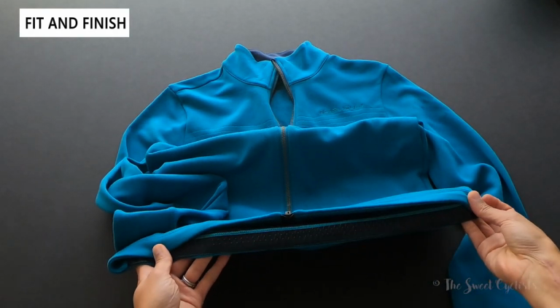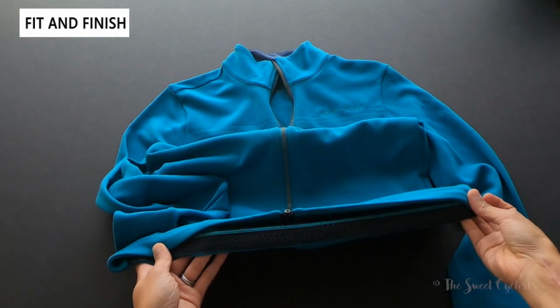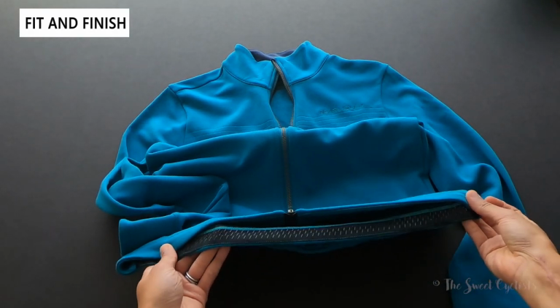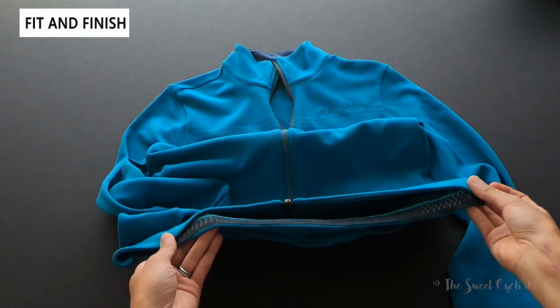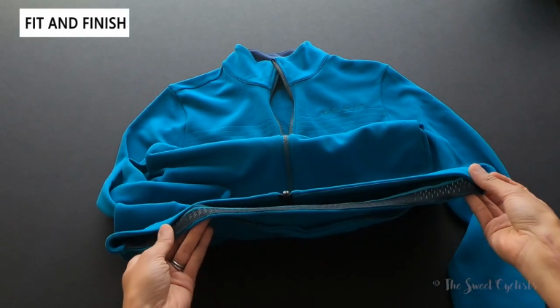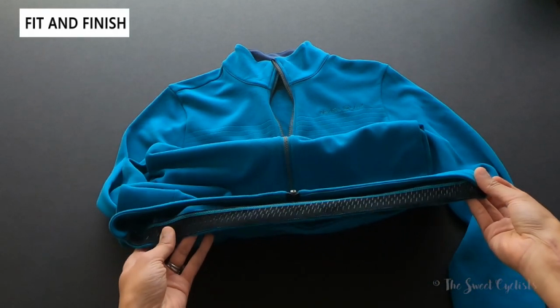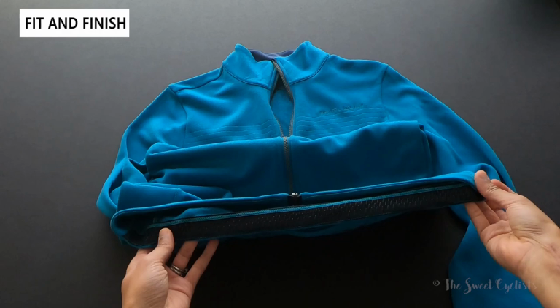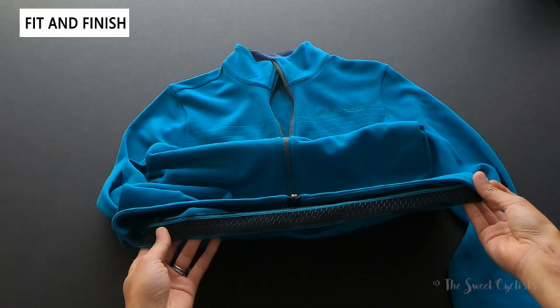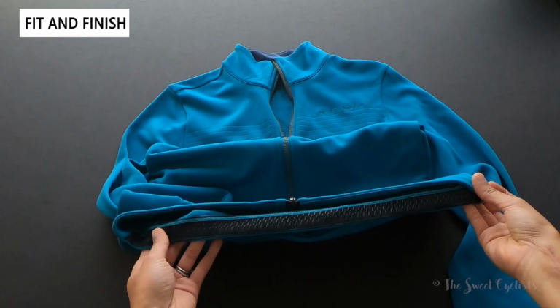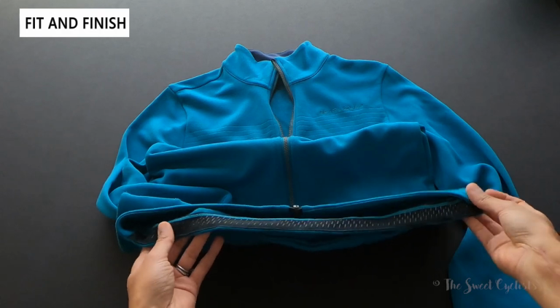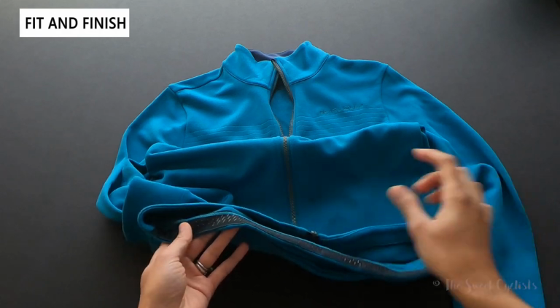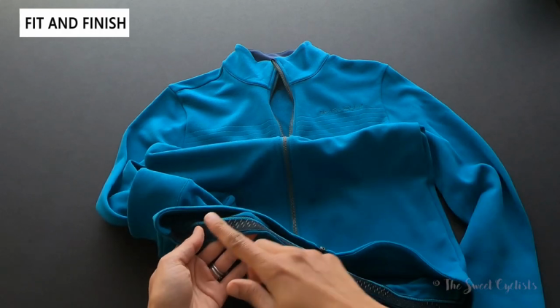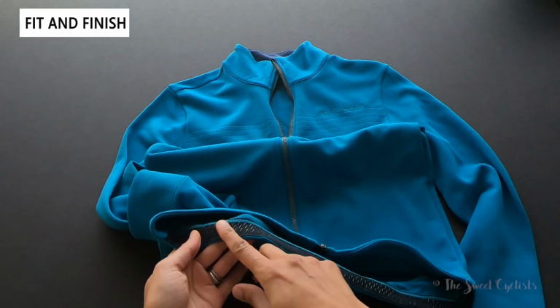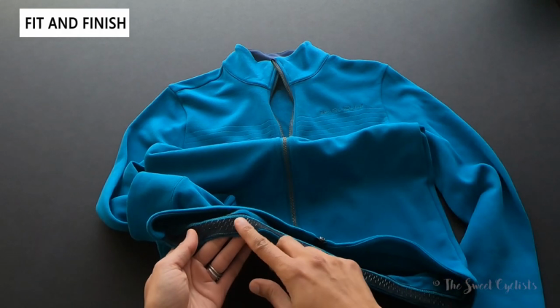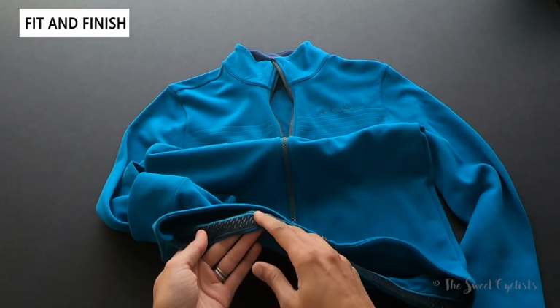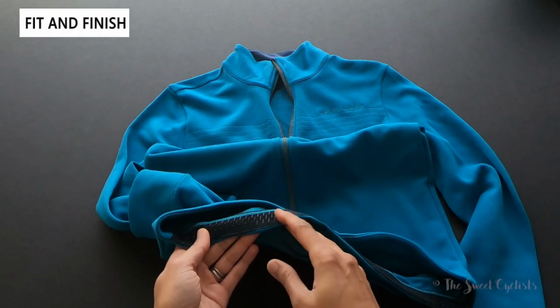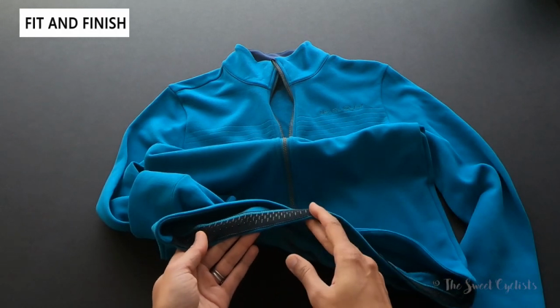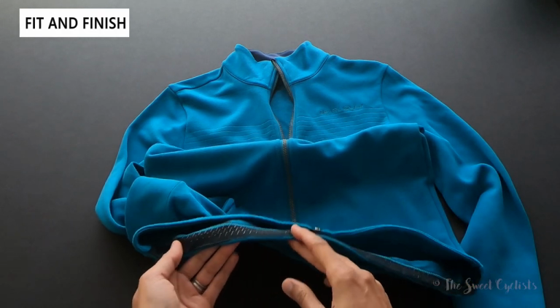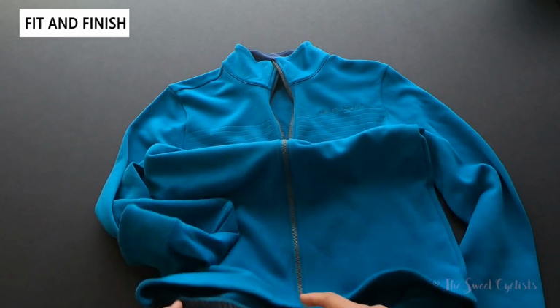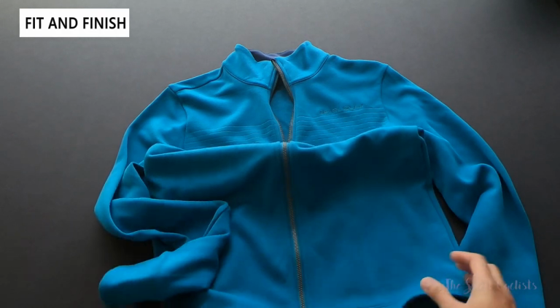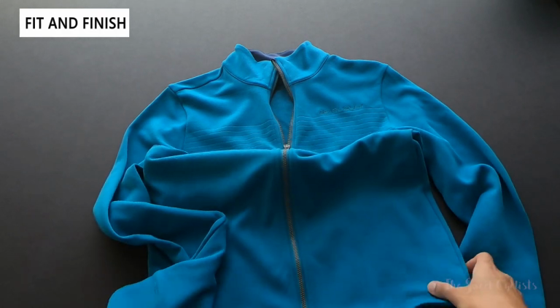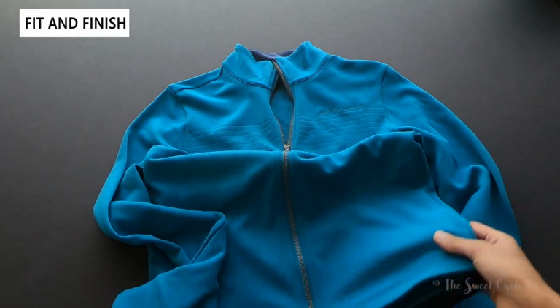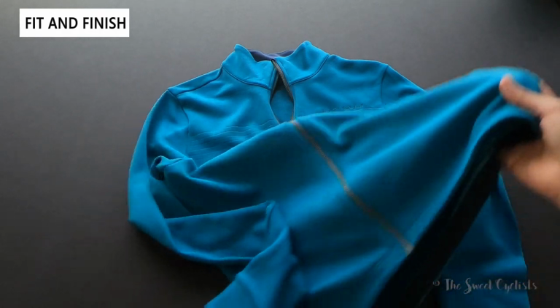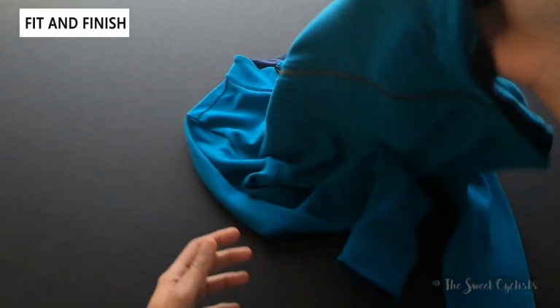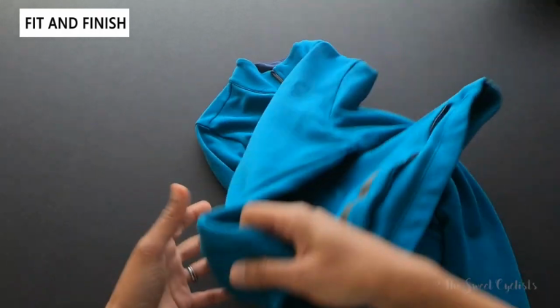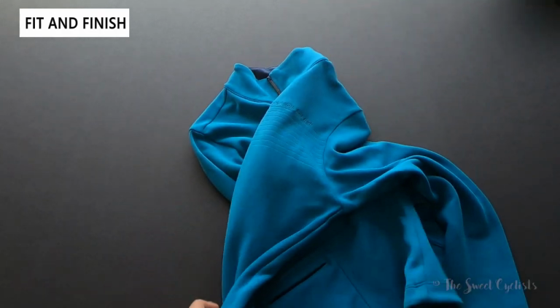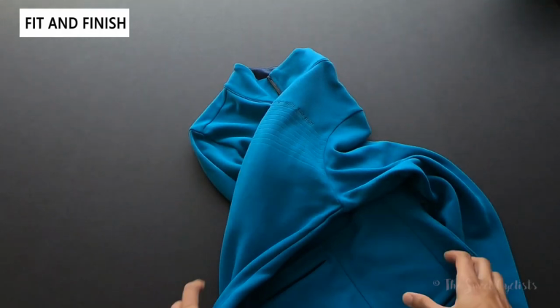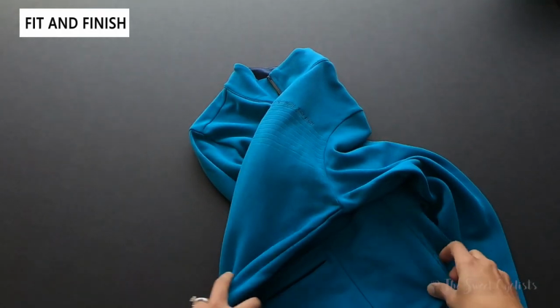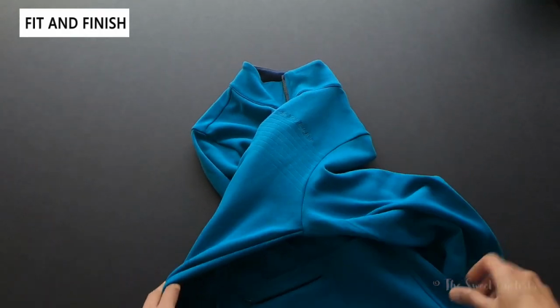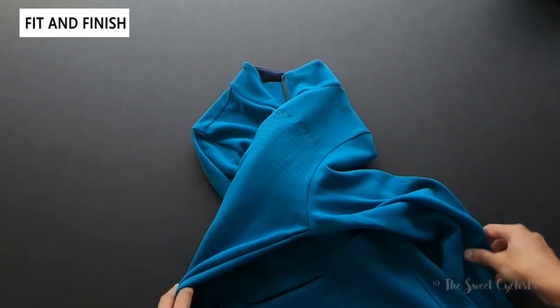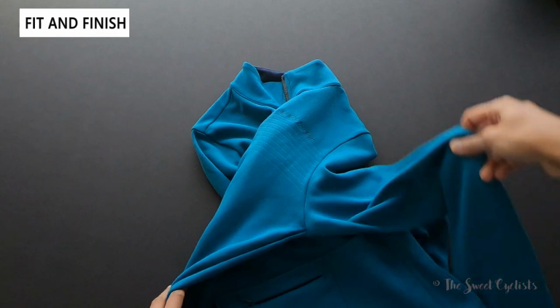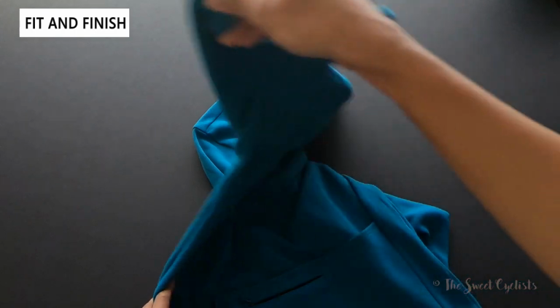The back is not much longer than the front, but it does have a grippy strip on the inside to prevent the jersey from riding up. Let's flip it over to the back and see what it looks like.